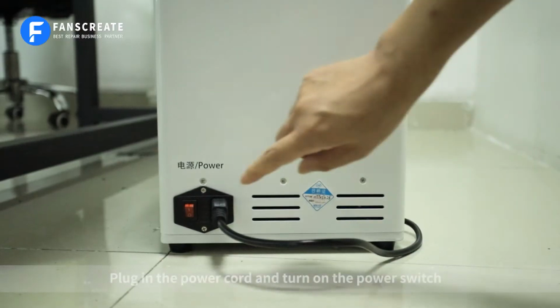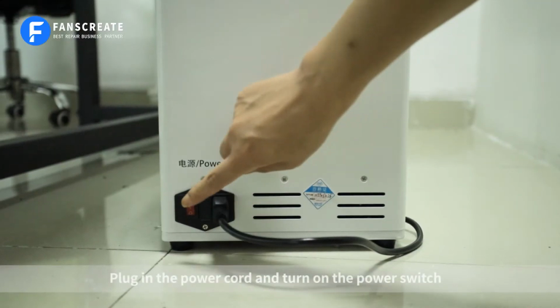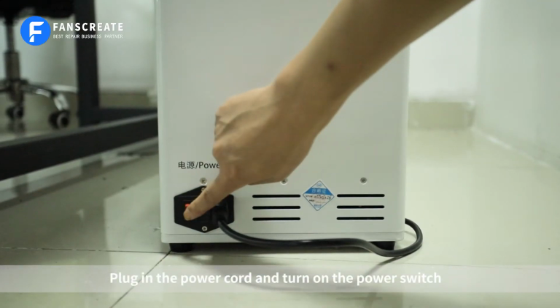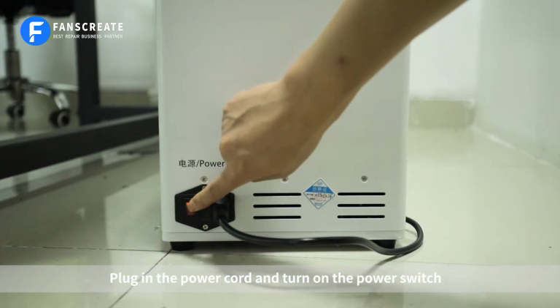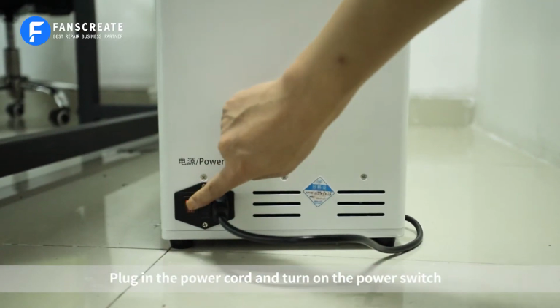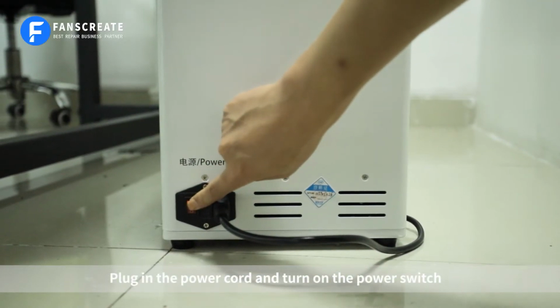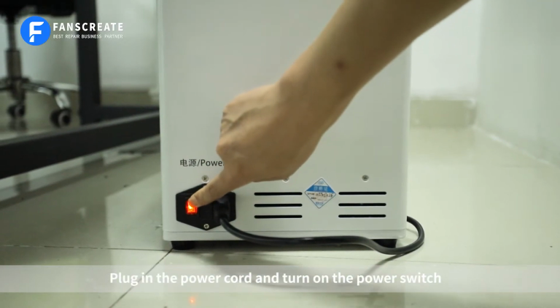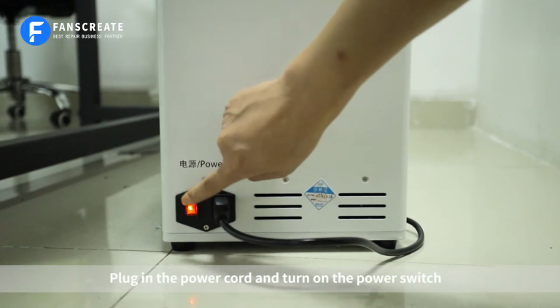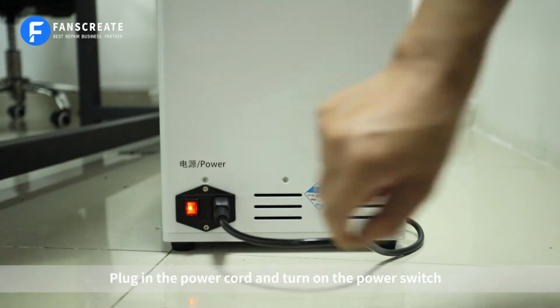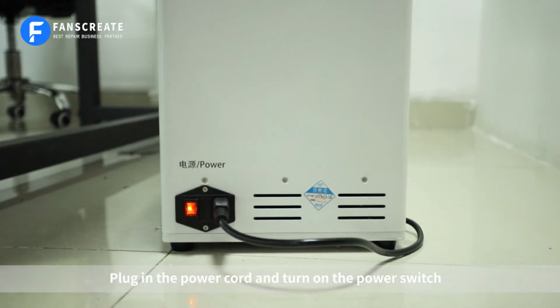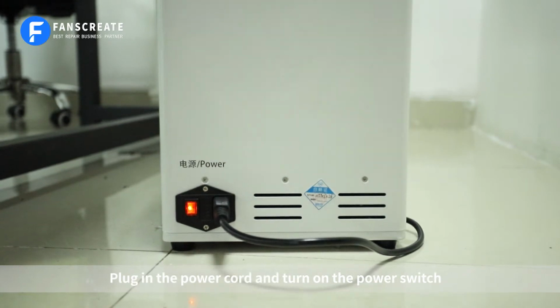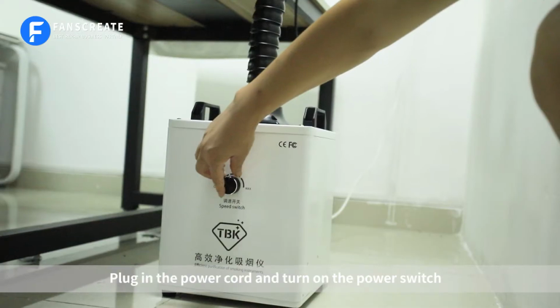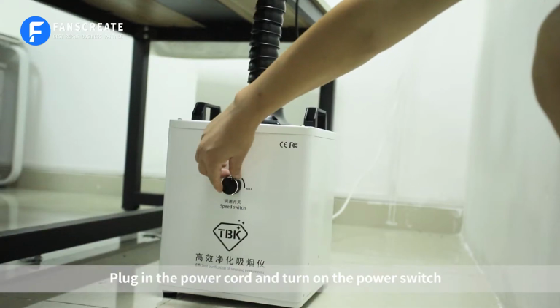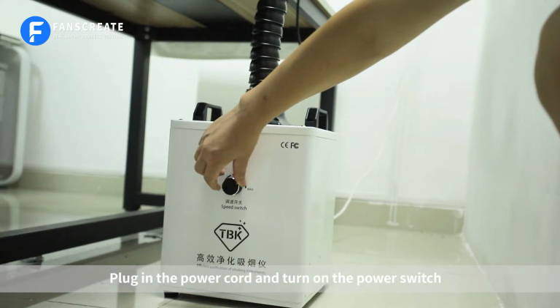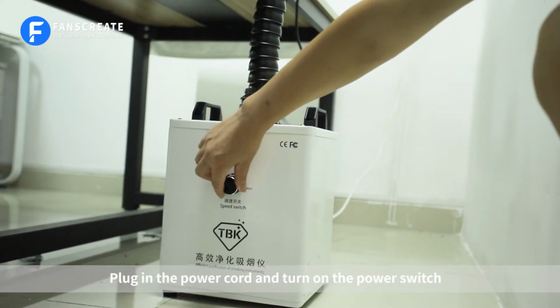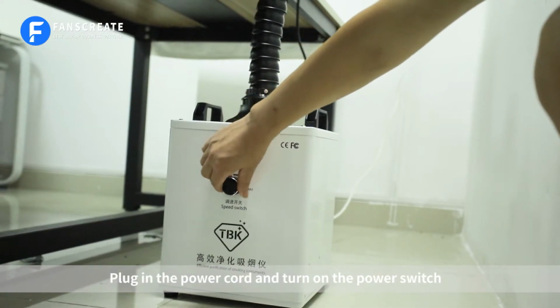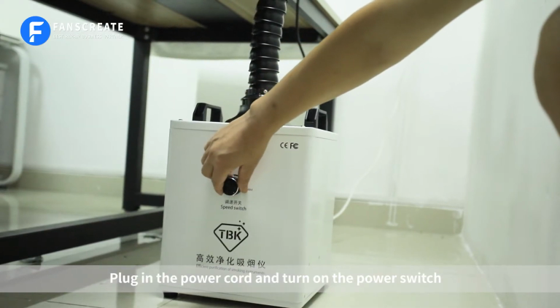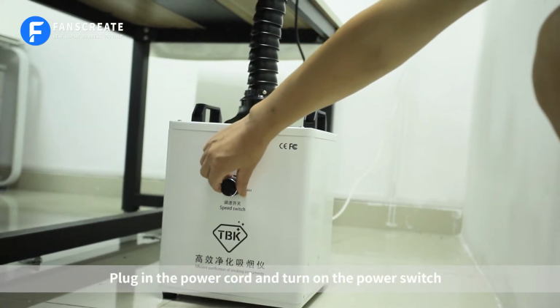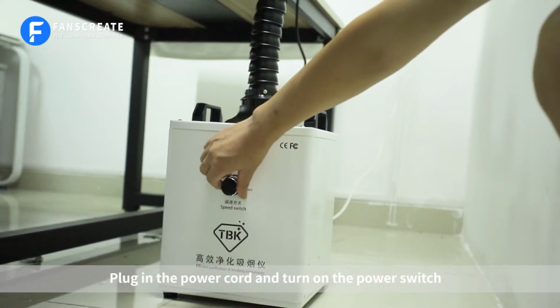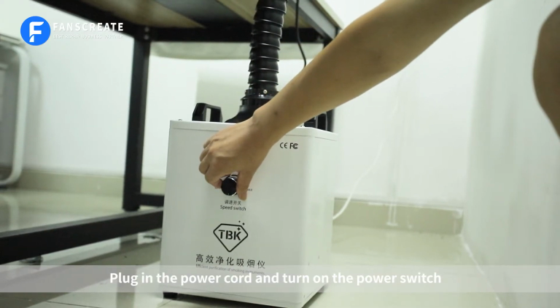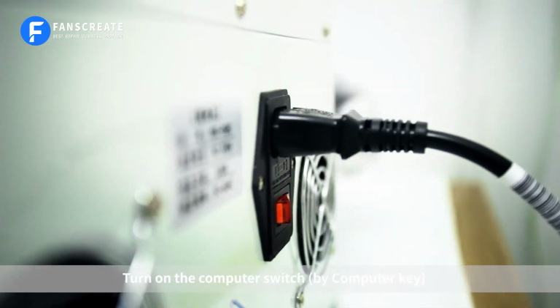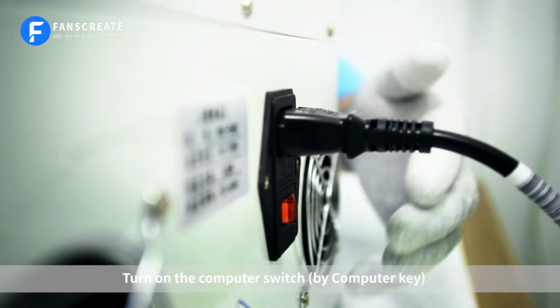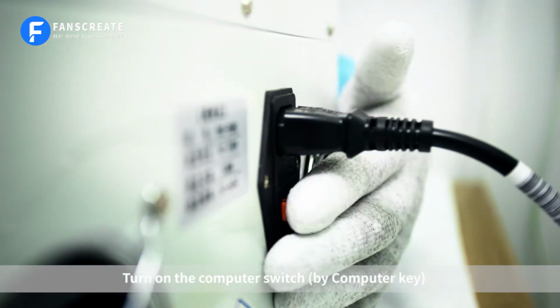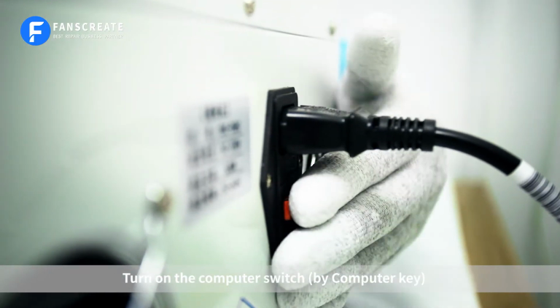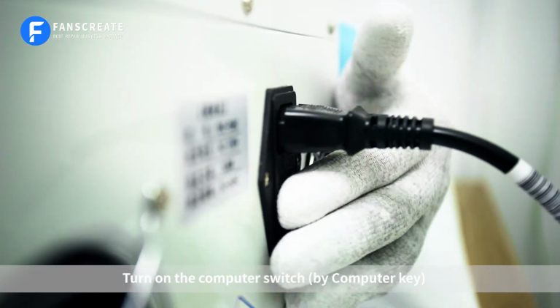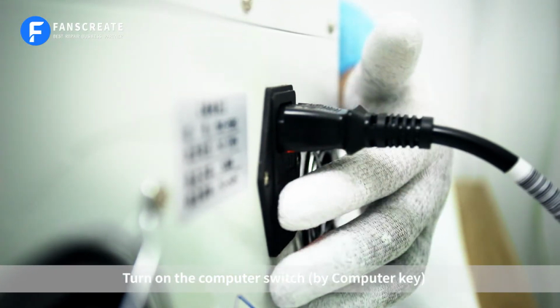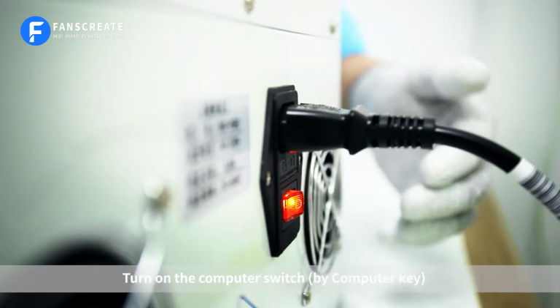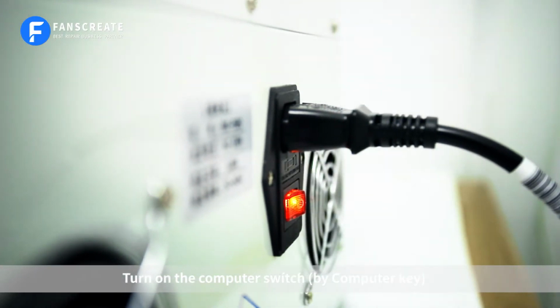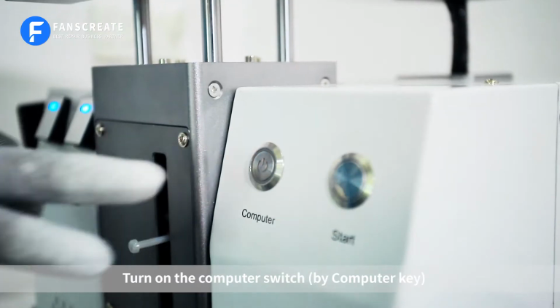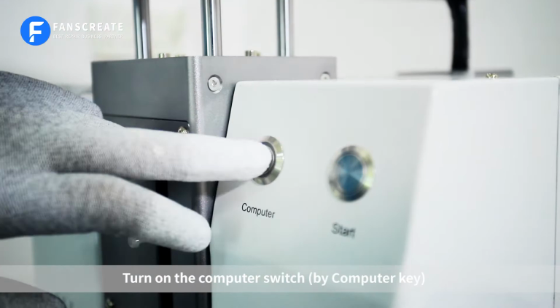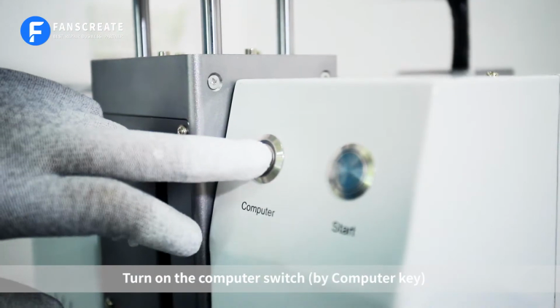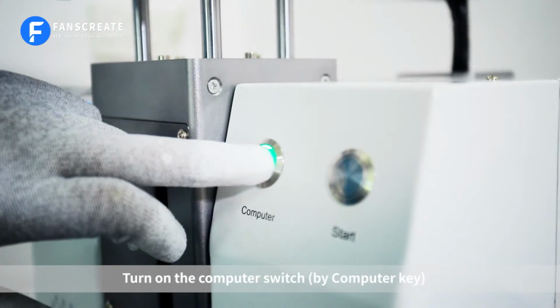Plug in the power cord and turn on the power switch. Turn on the computer switch by pressing the computer key.